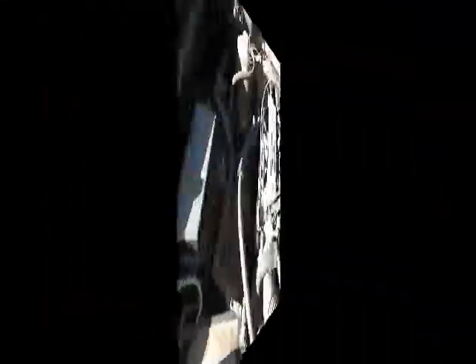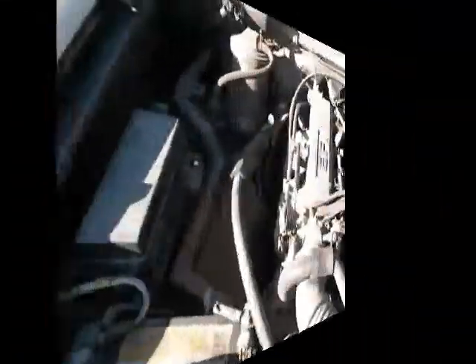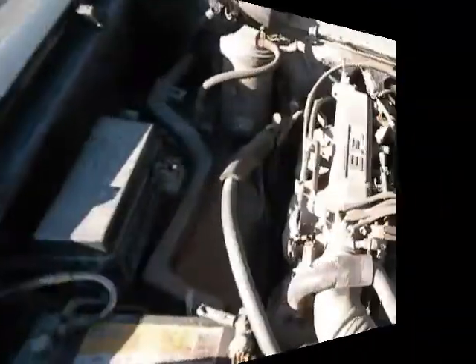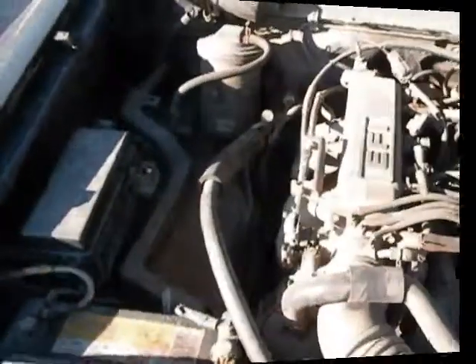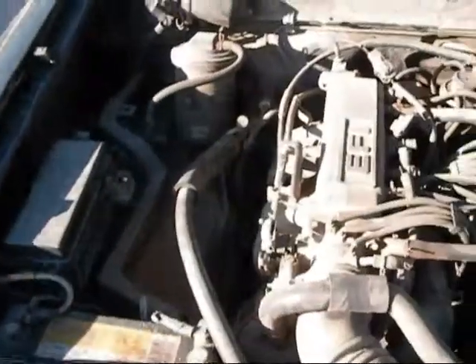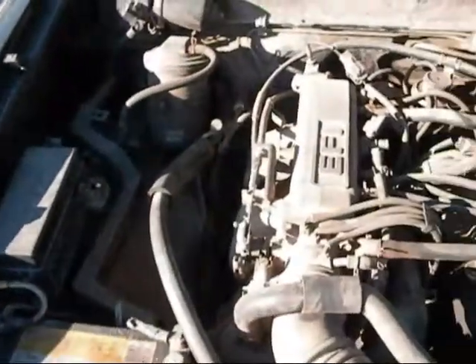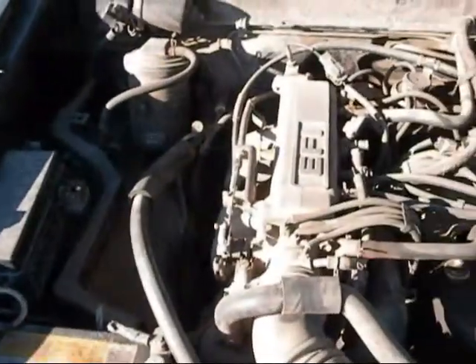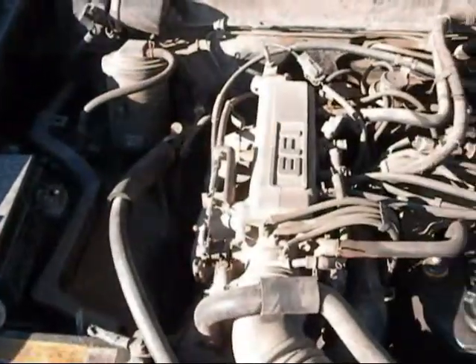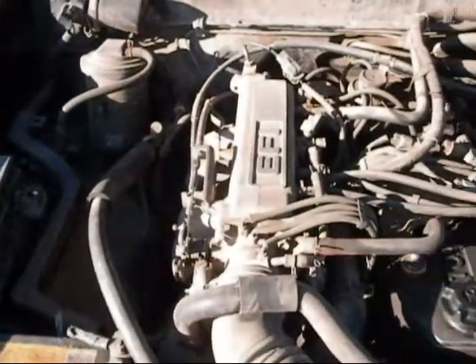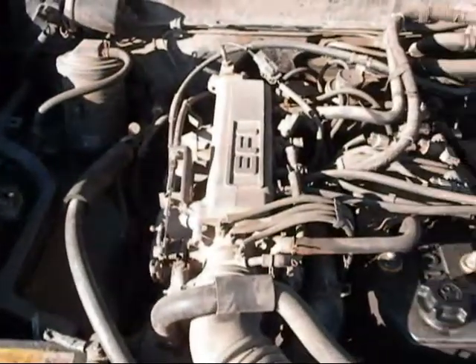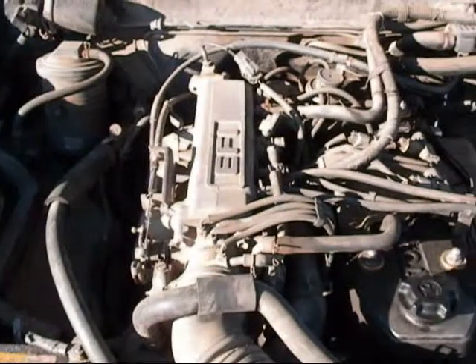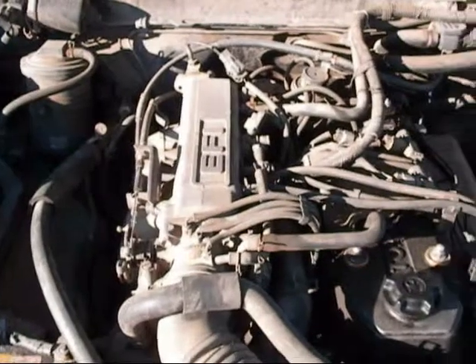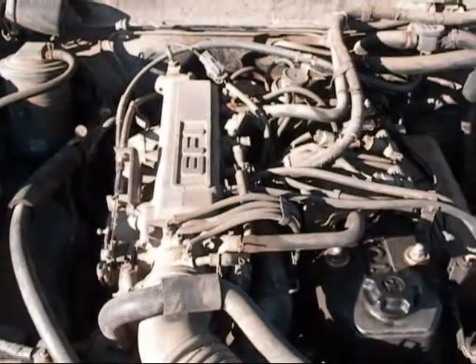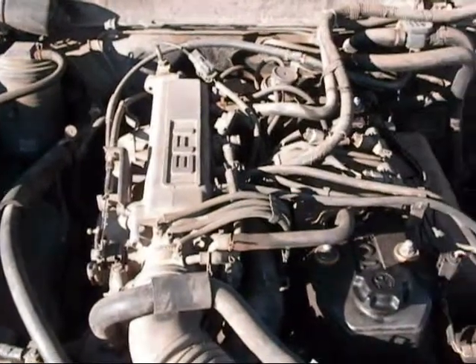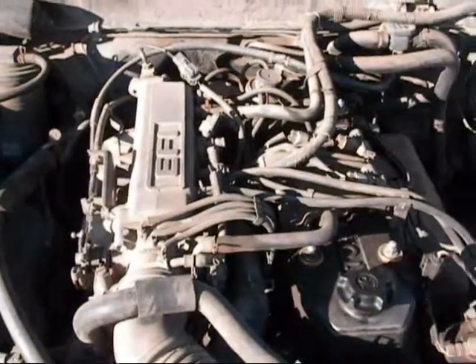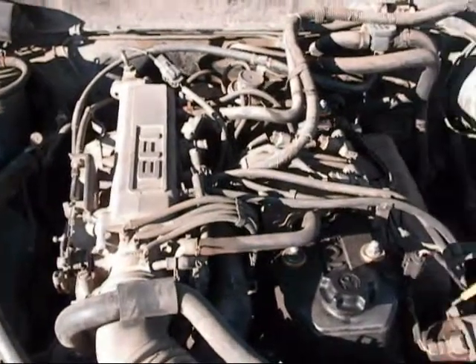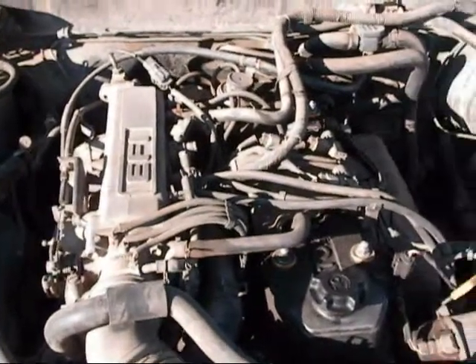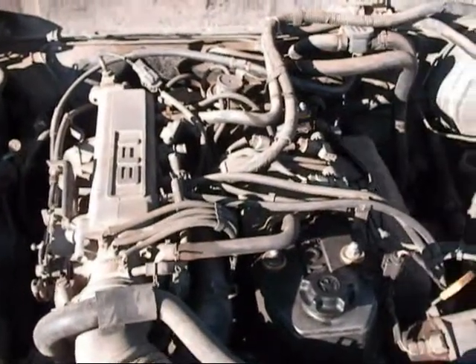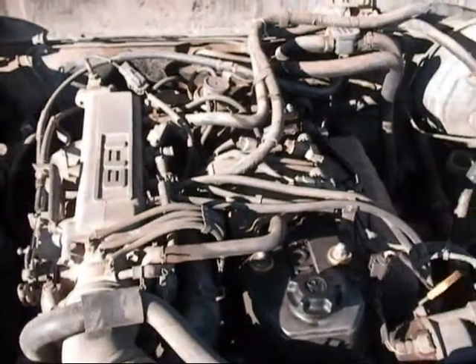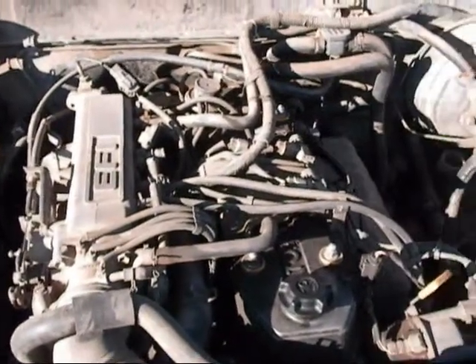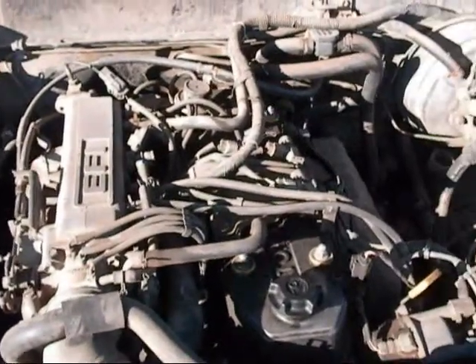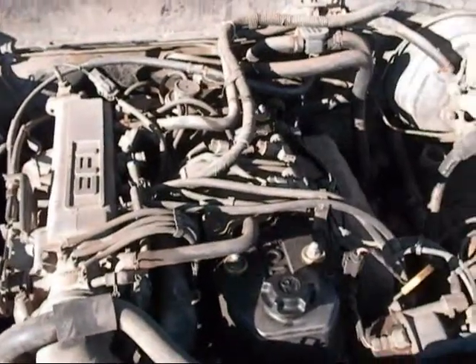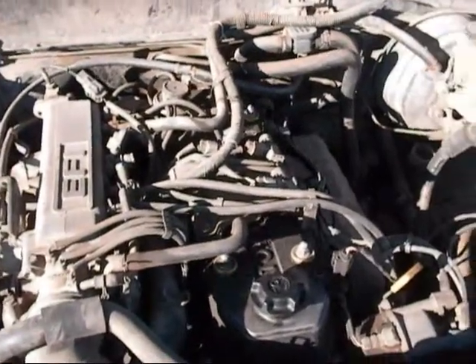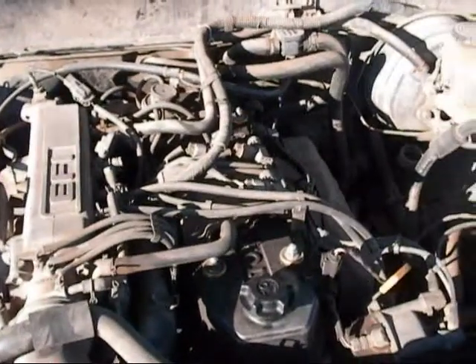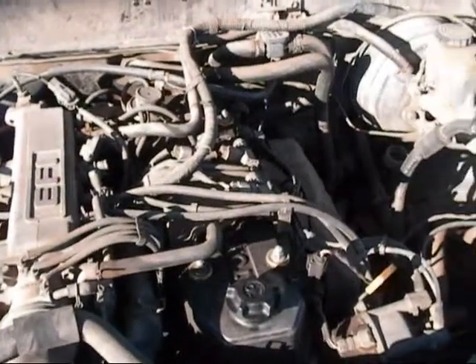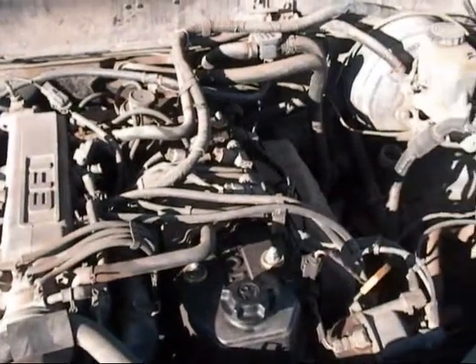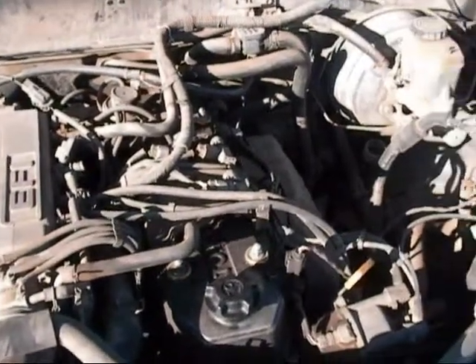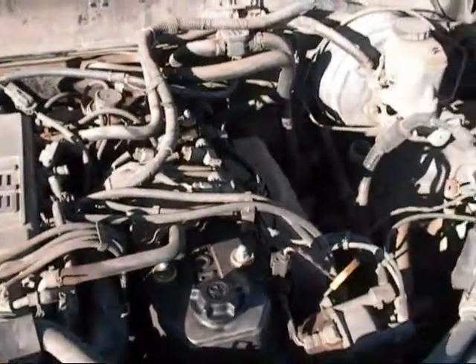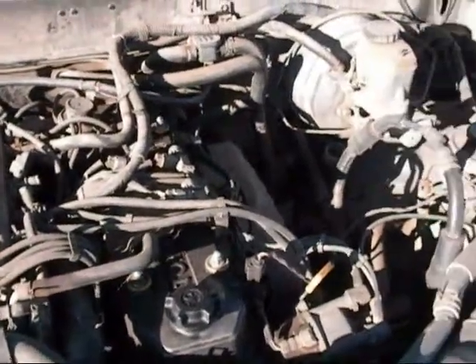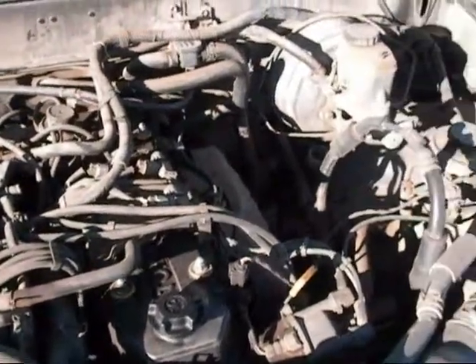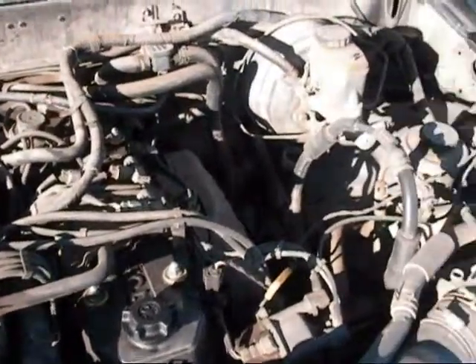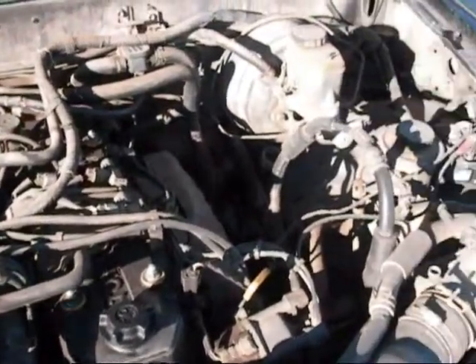The motor still sits complete in the vehicle and has over 222,000 miles on it.